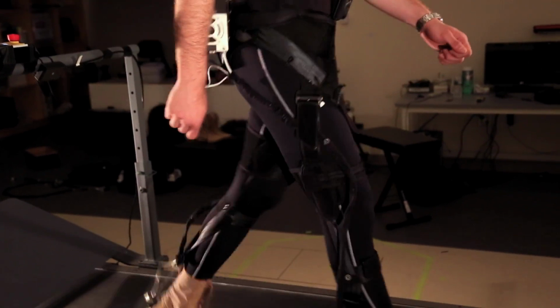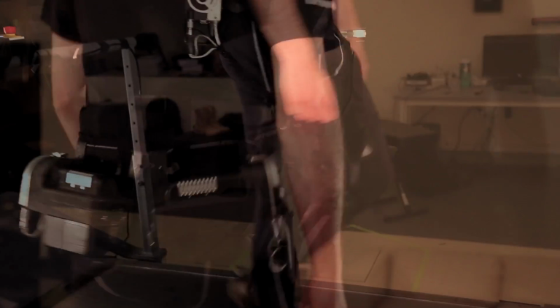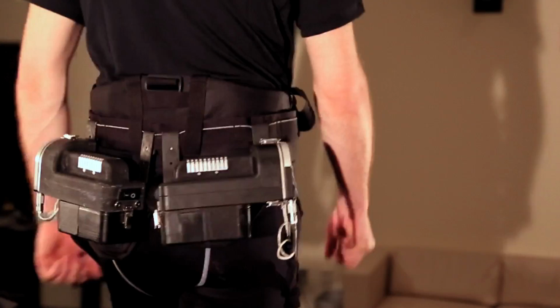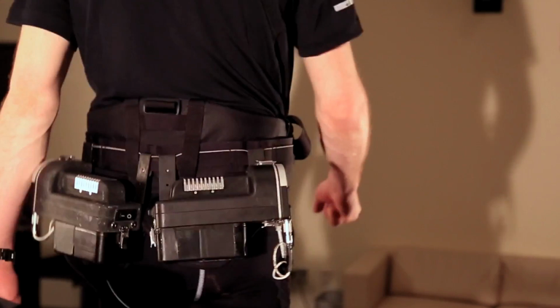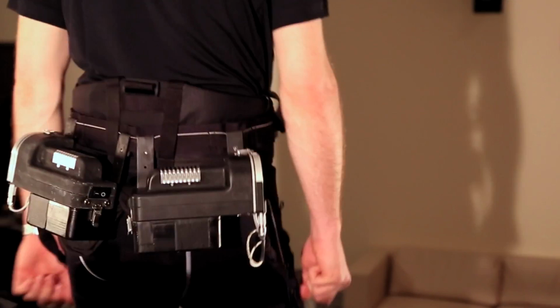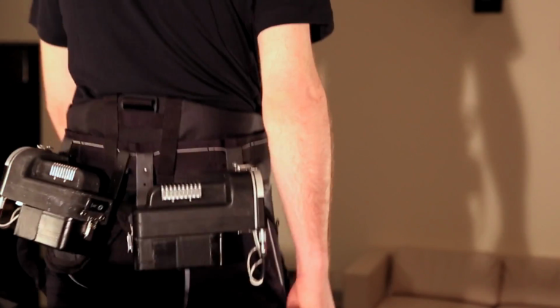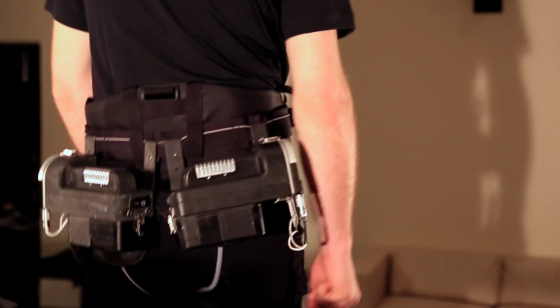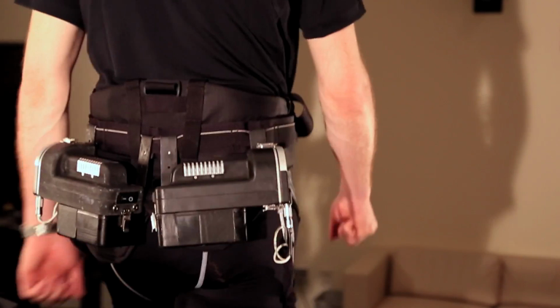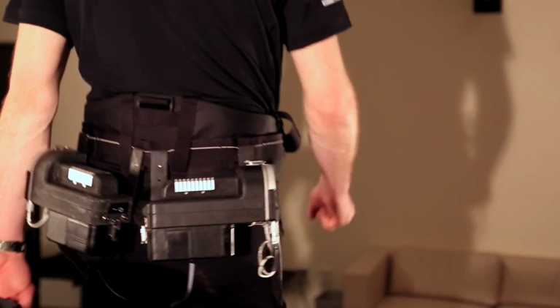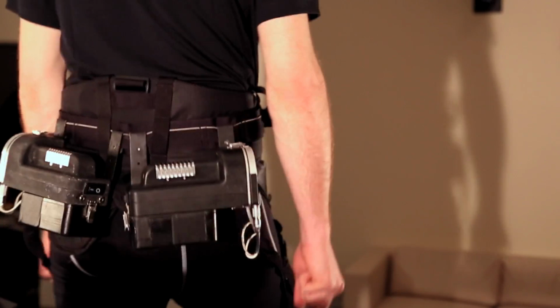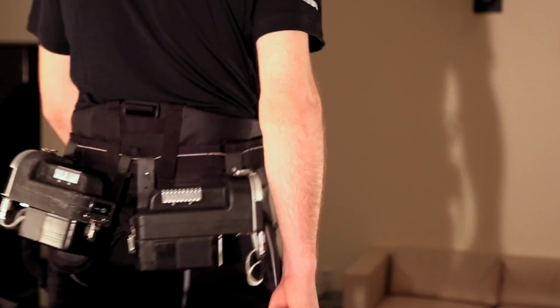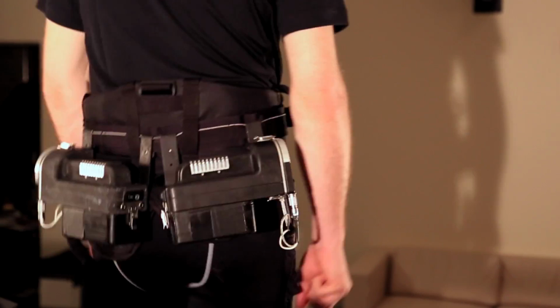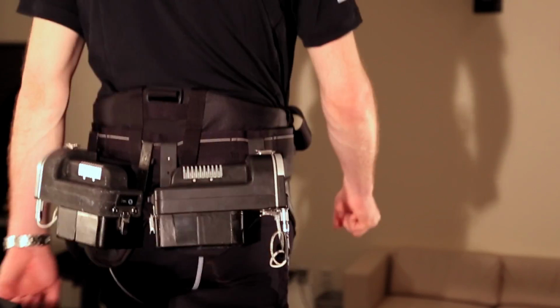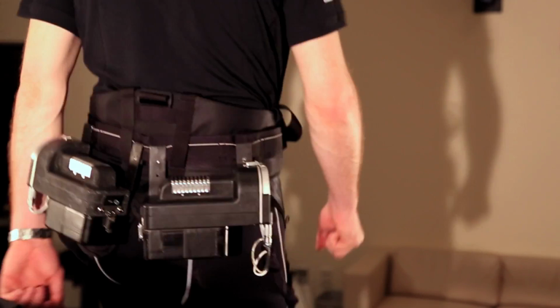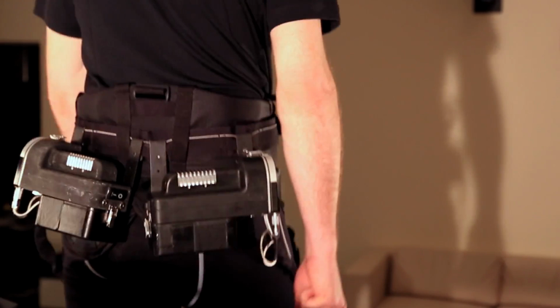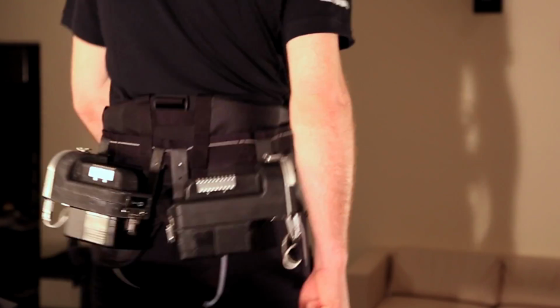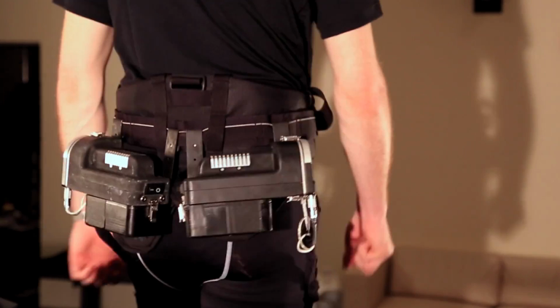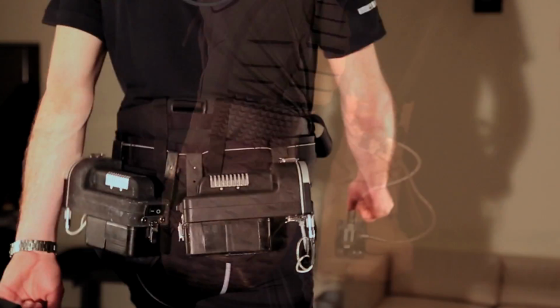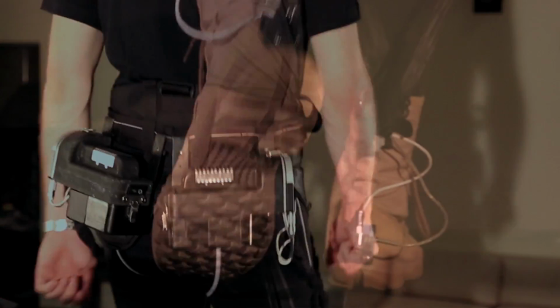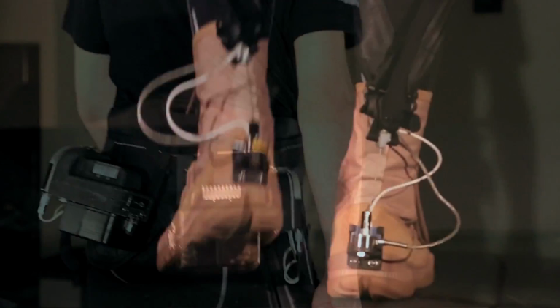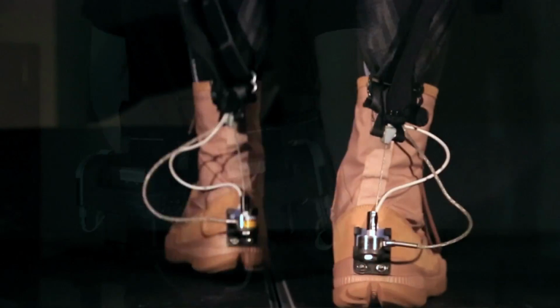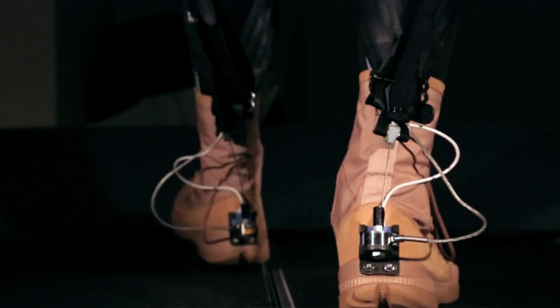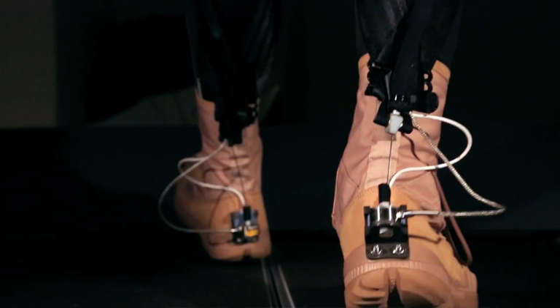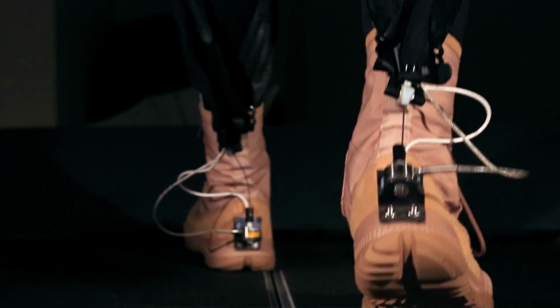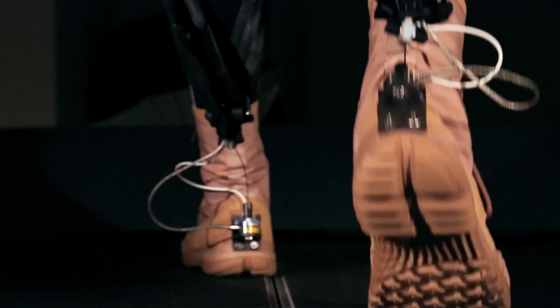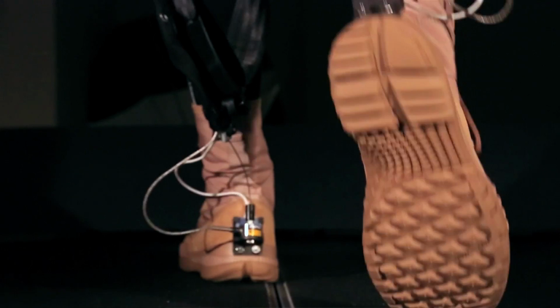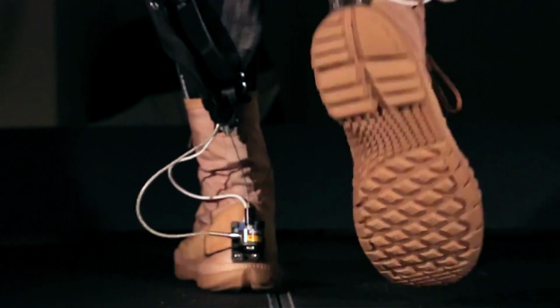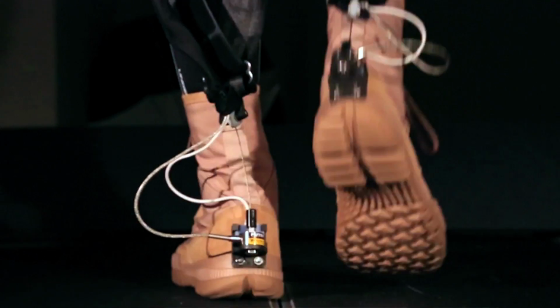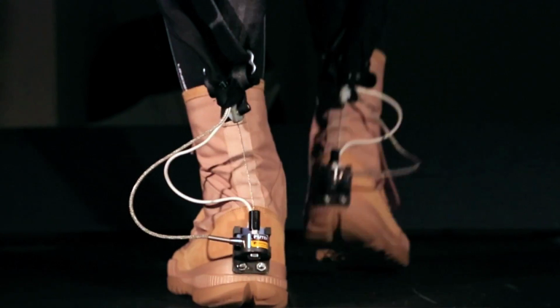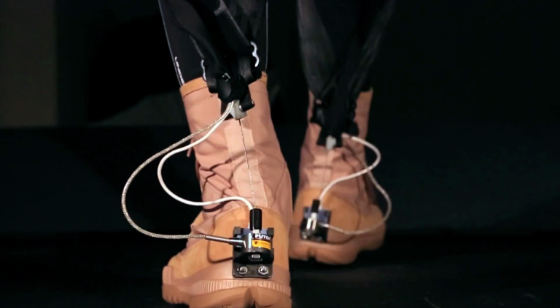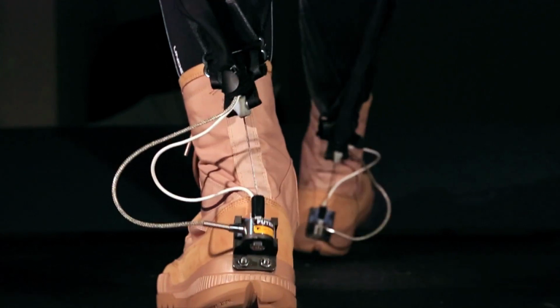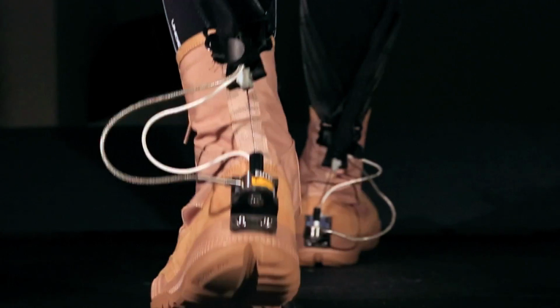With our actuation scheme, batteries and motors are mounted at the waist, and then we use cables to transmit forces to the joints.